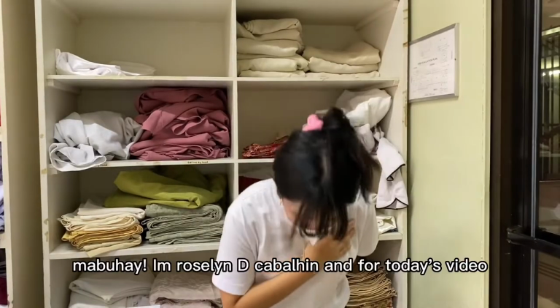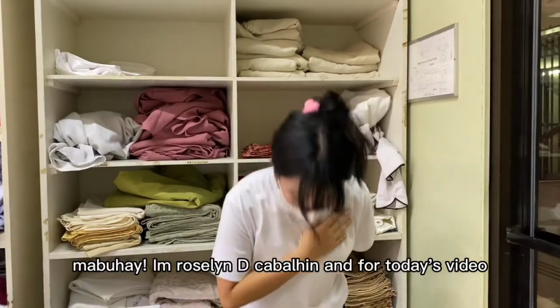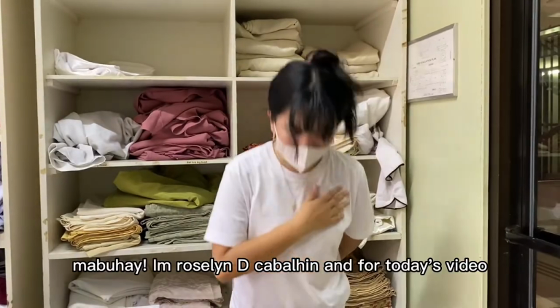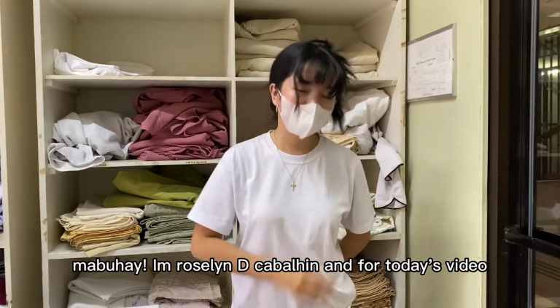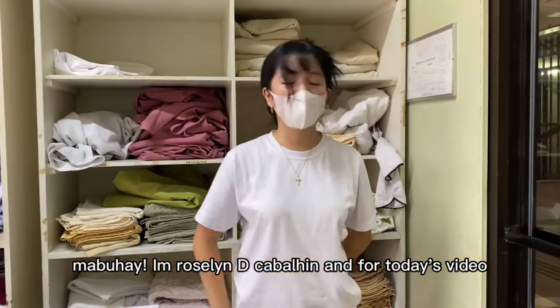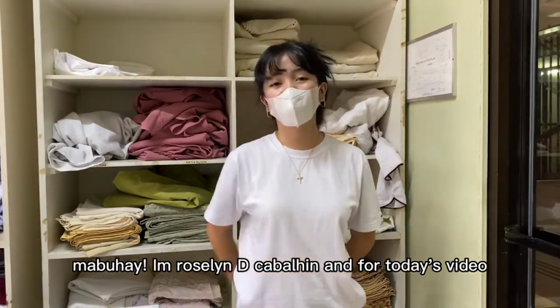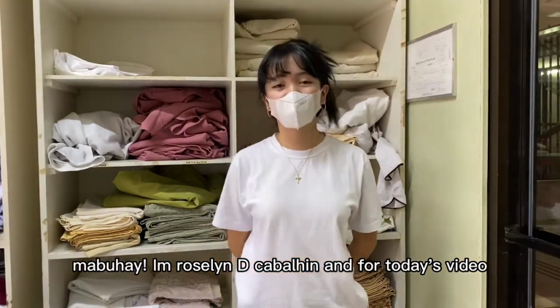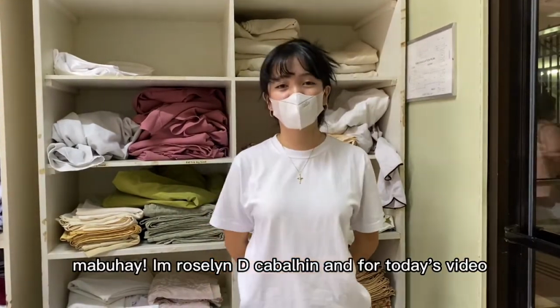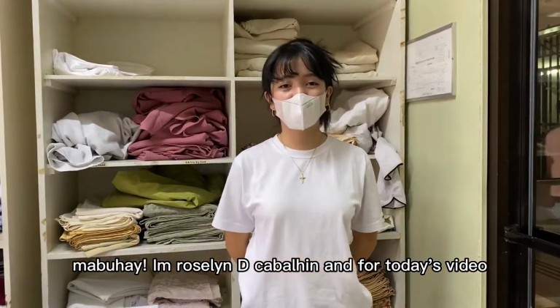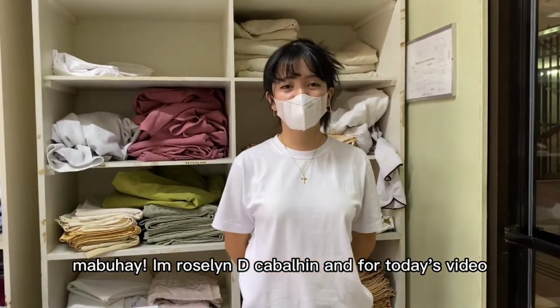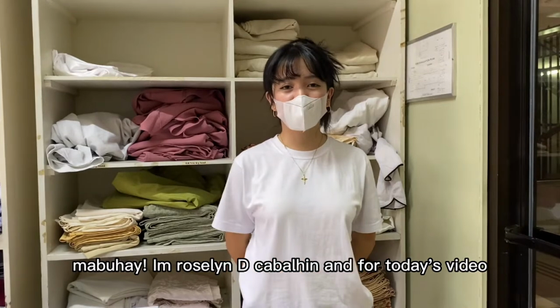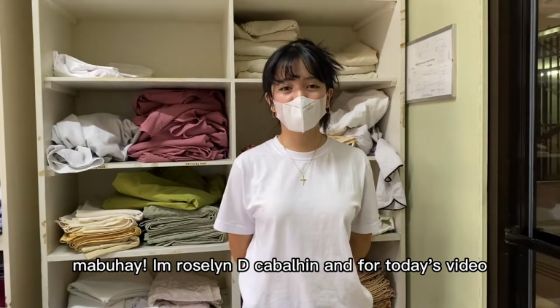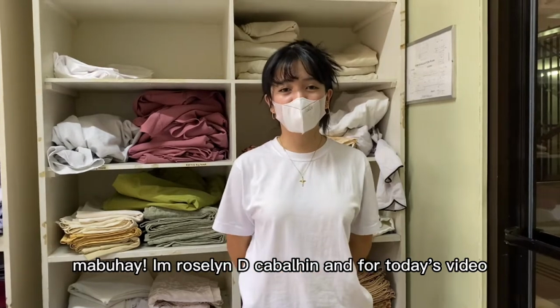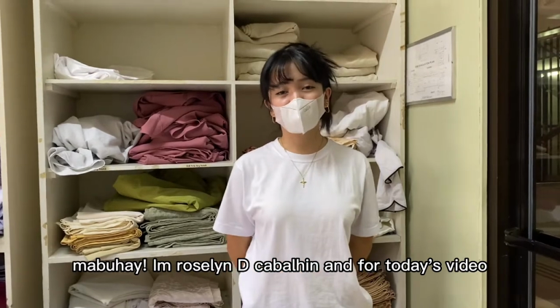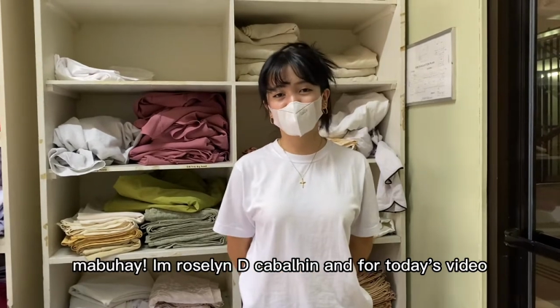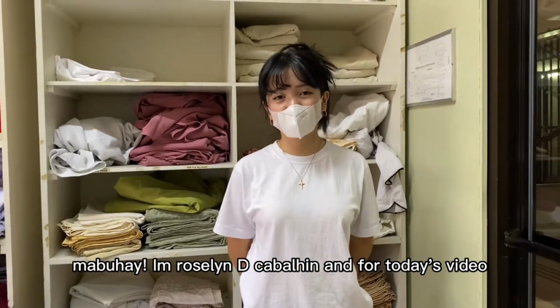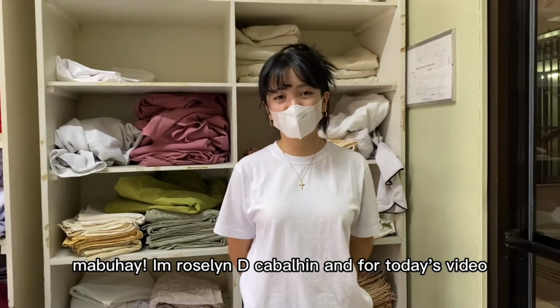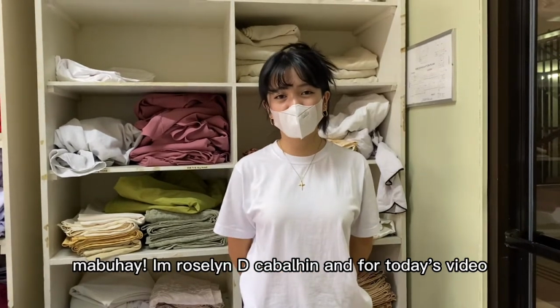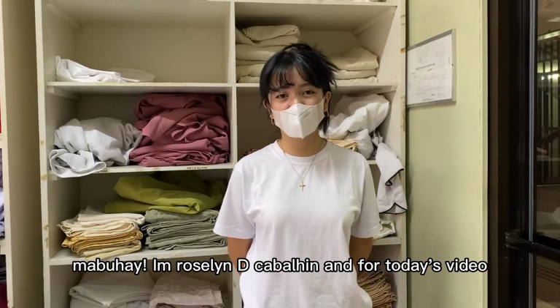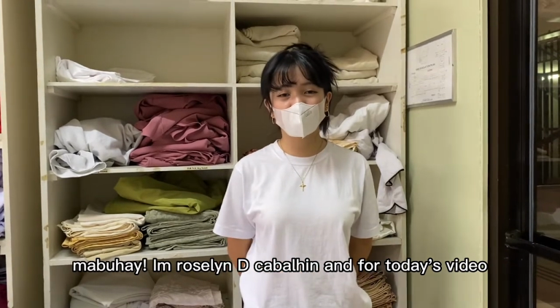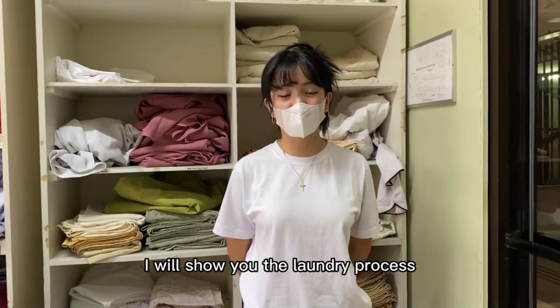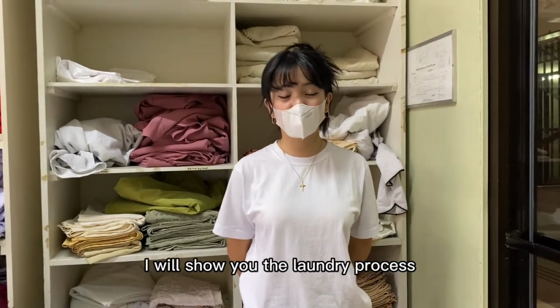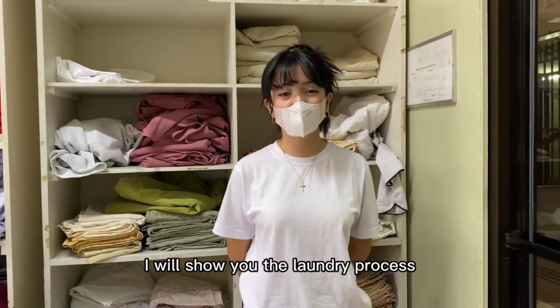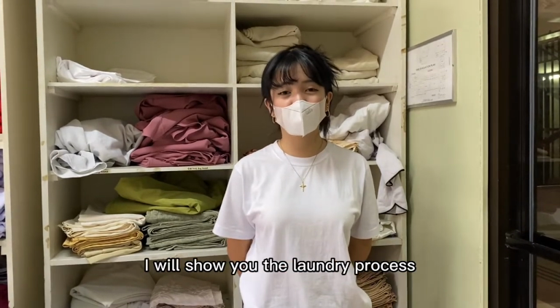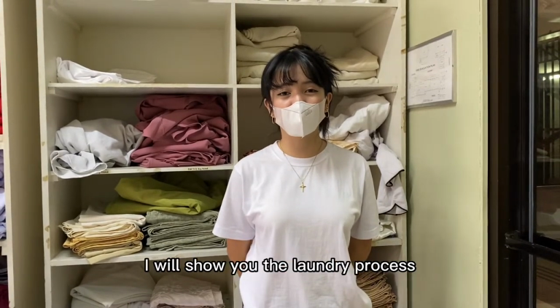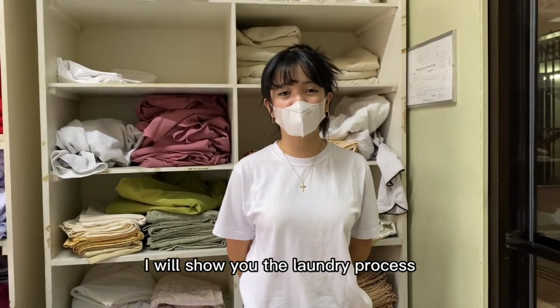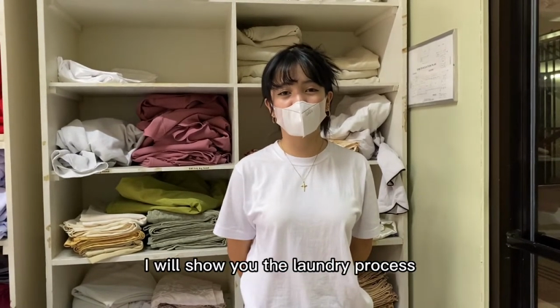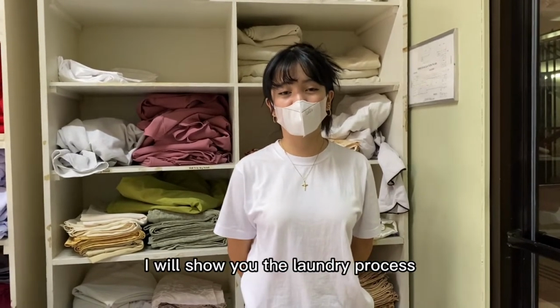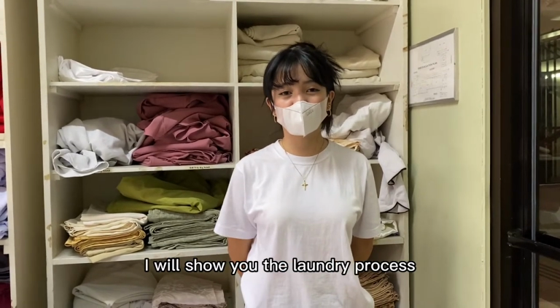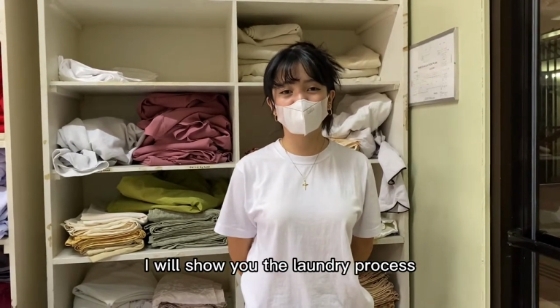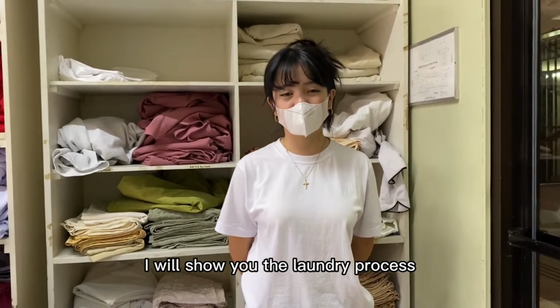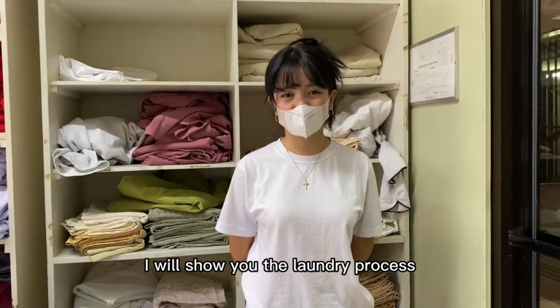Mabuhay! I am Rose Tindika Balin and for today's video I will show you the laundry process.